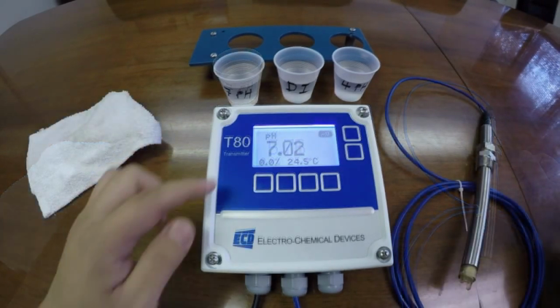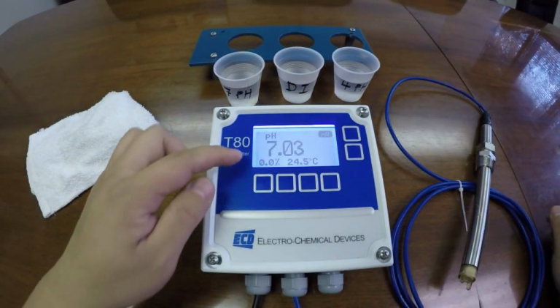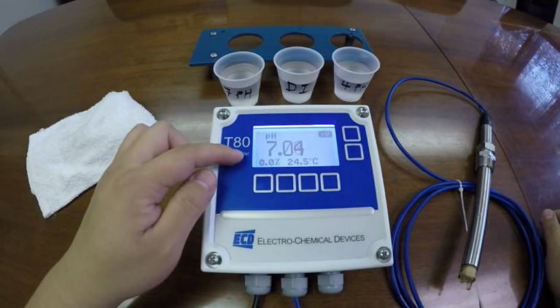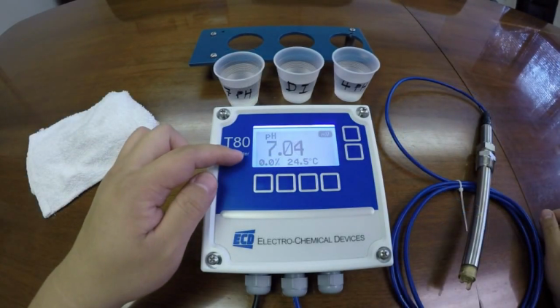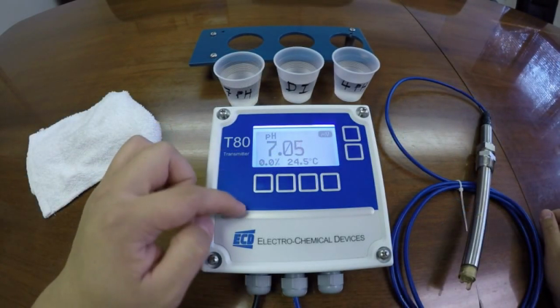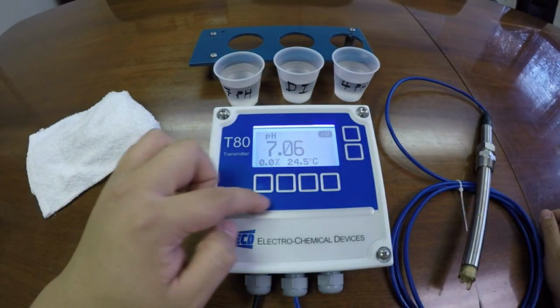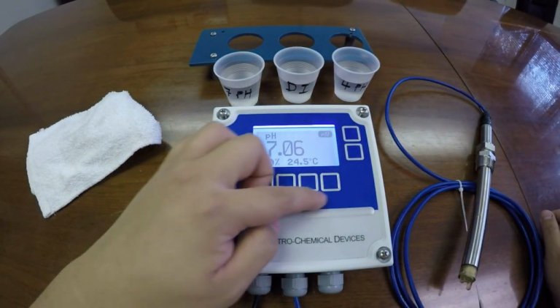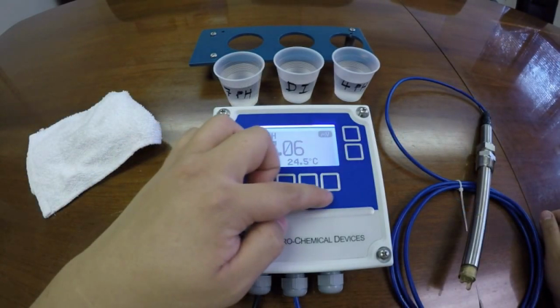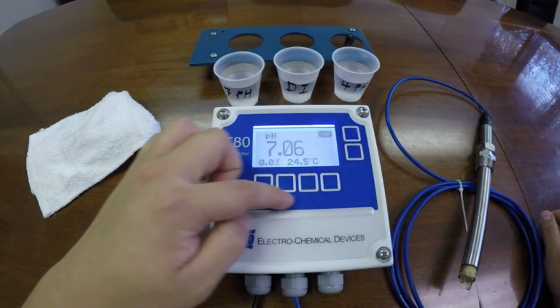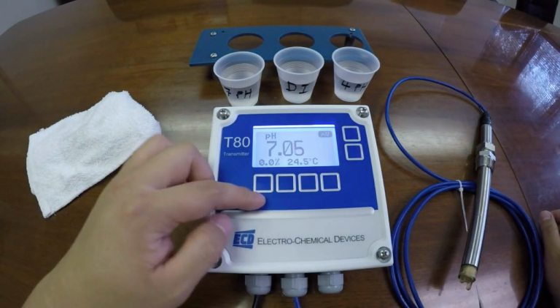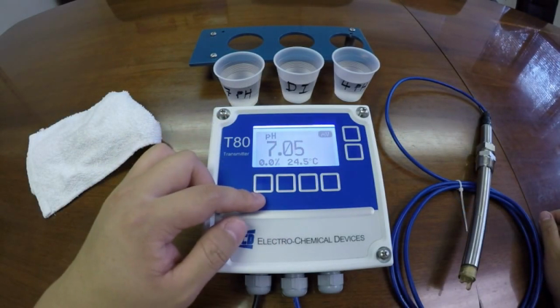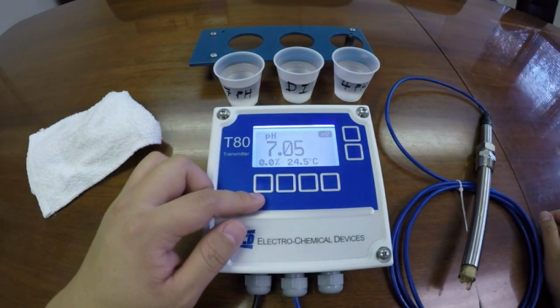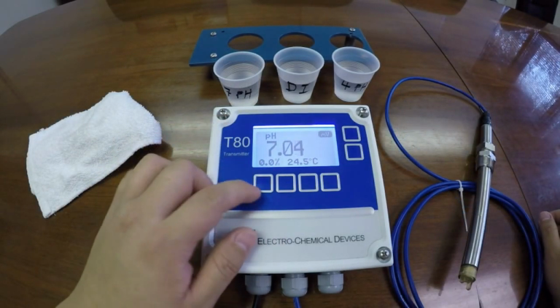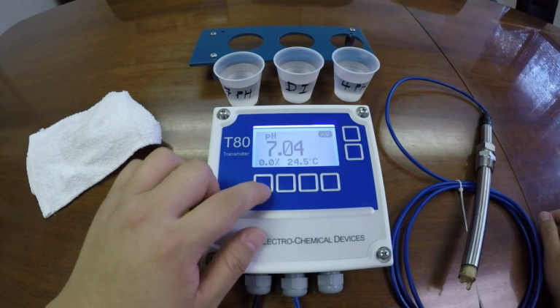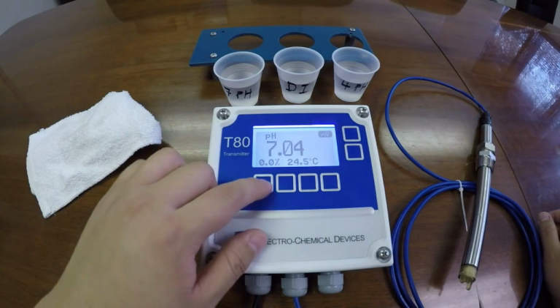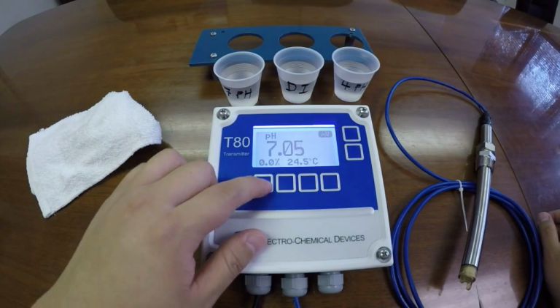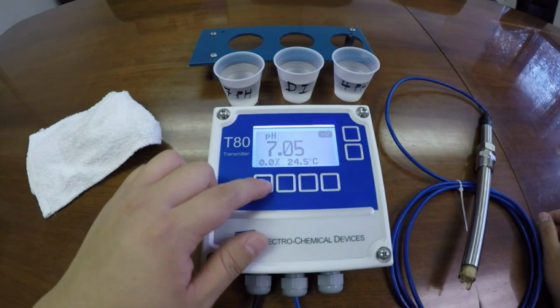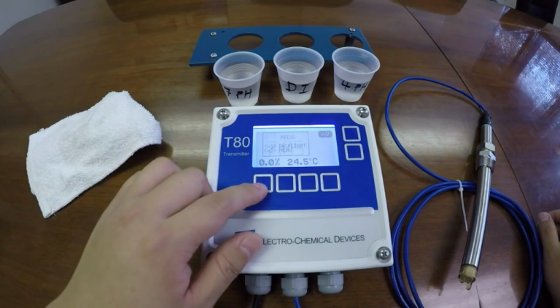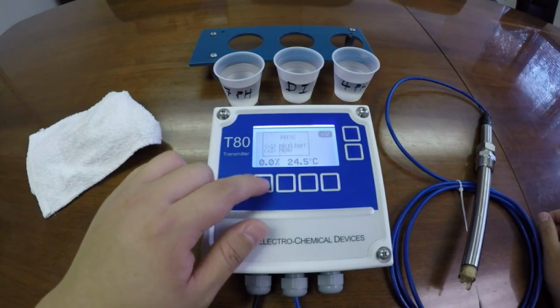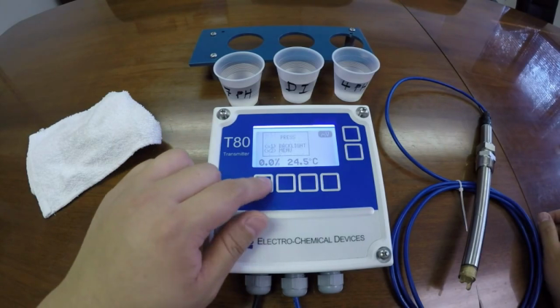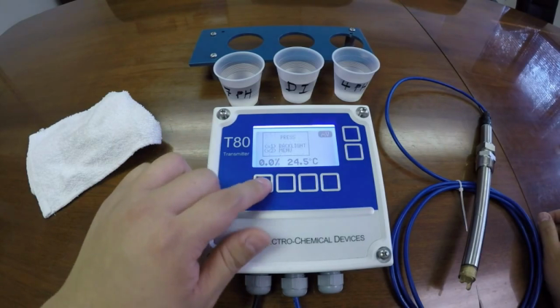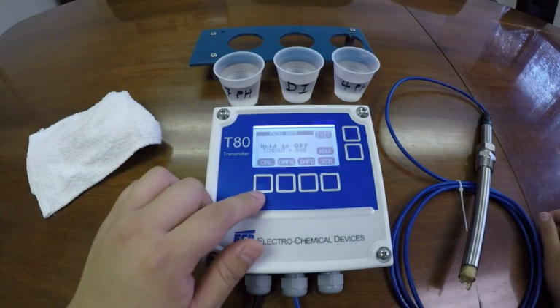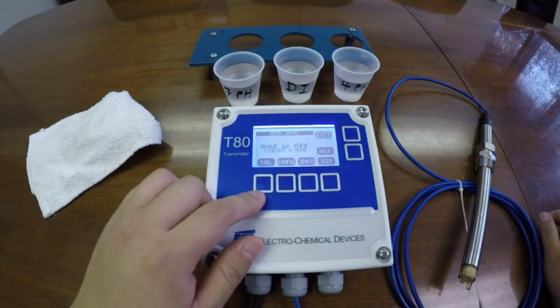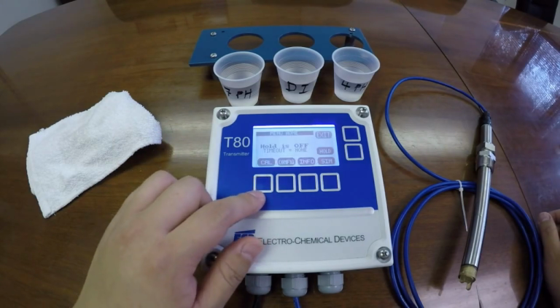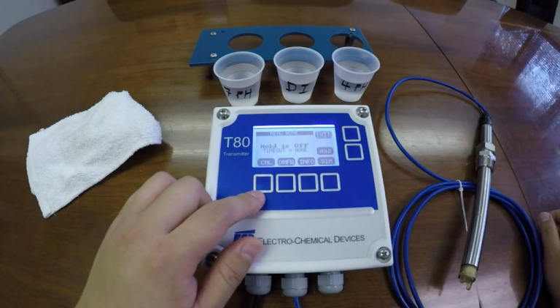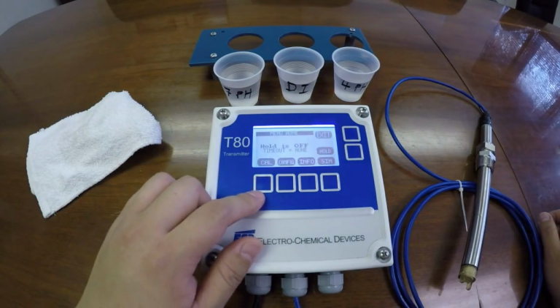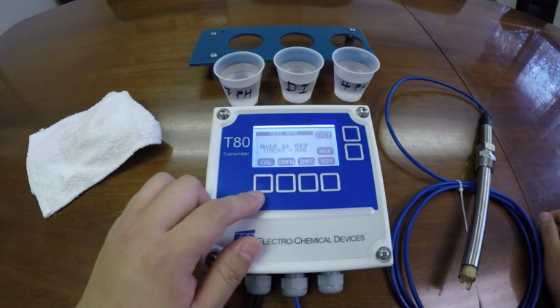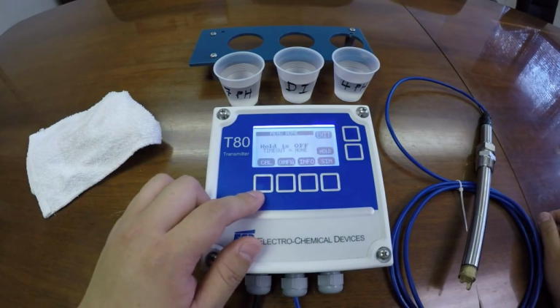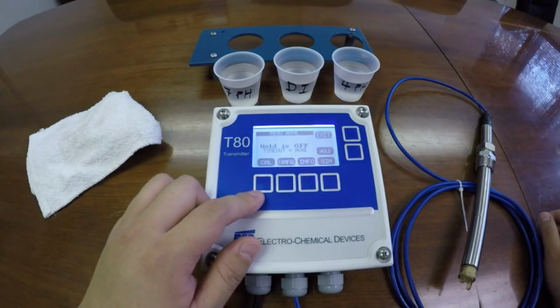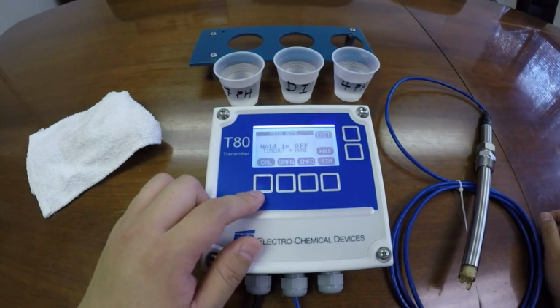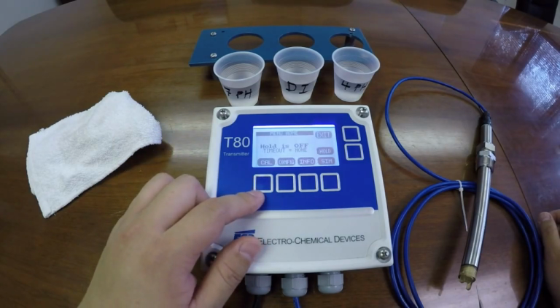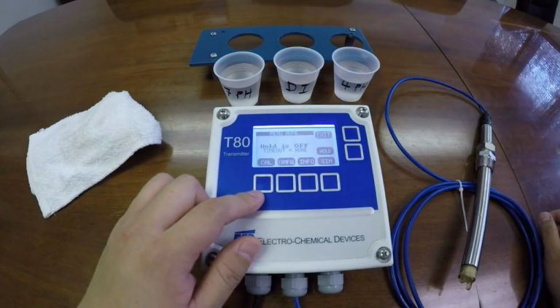Below the screen are four buttons. Press any of the buttons twice to enter into the main menu.